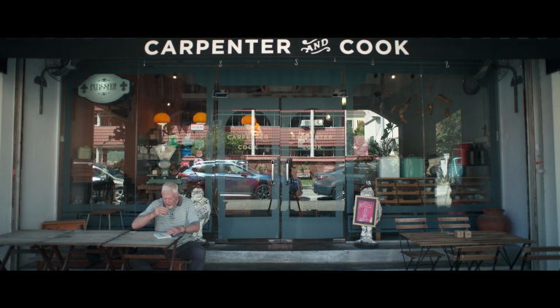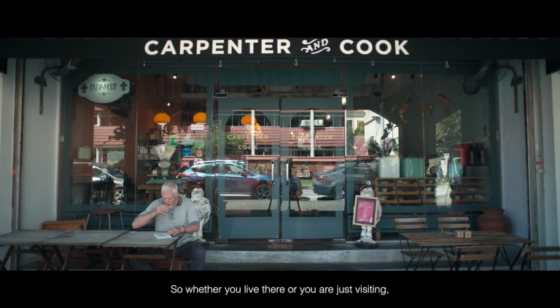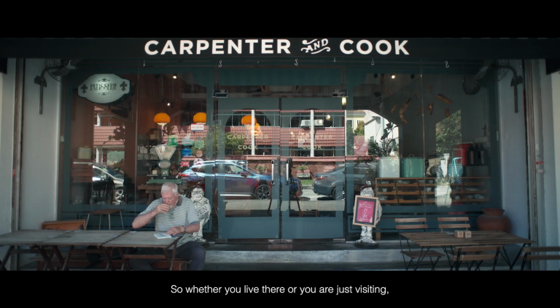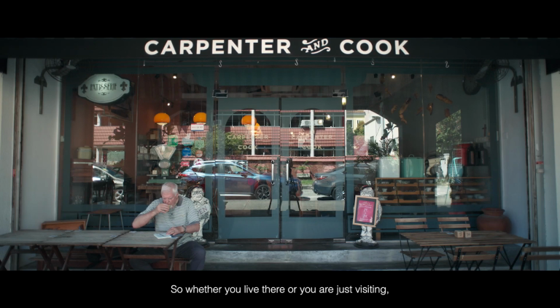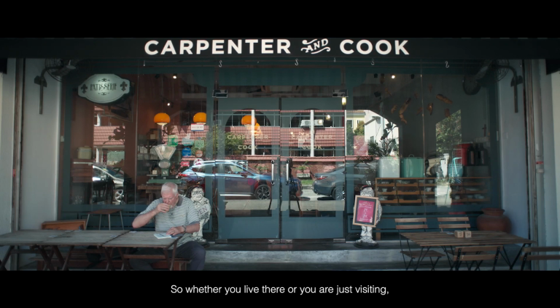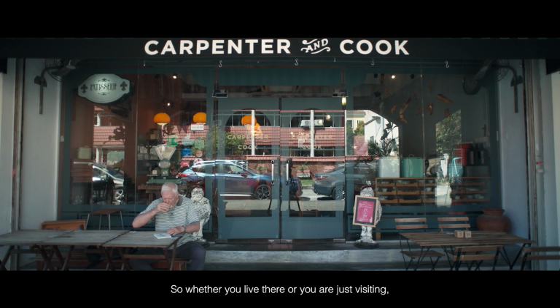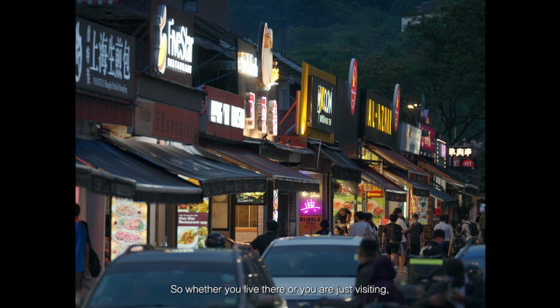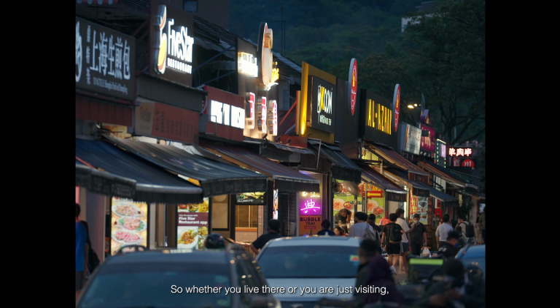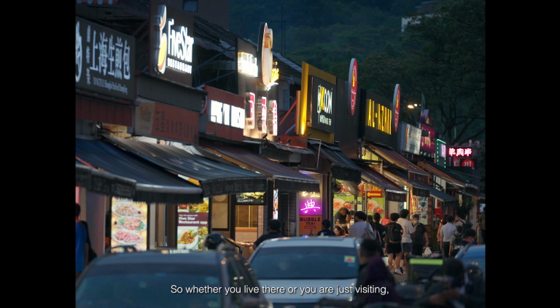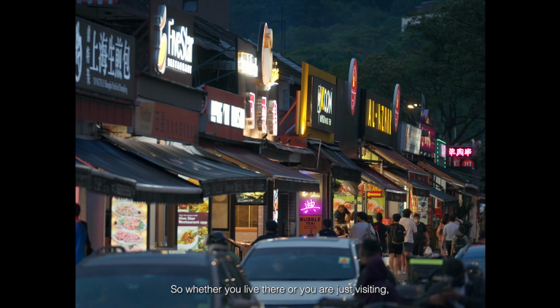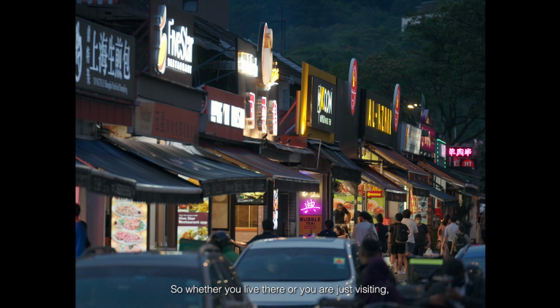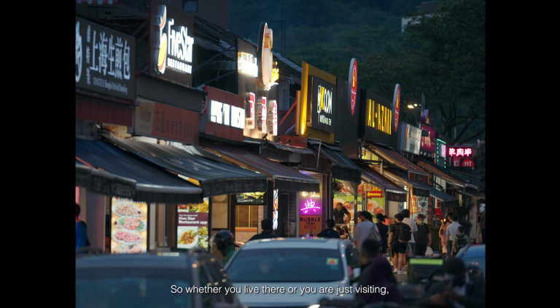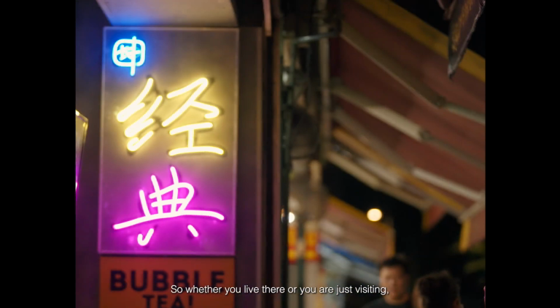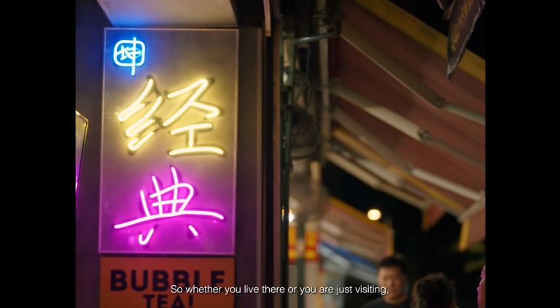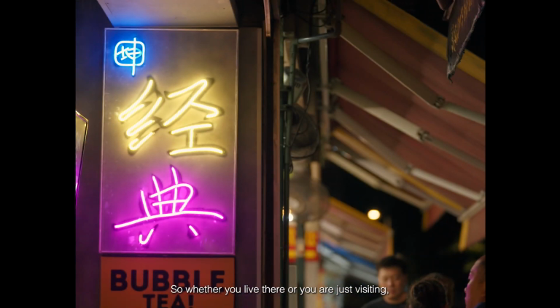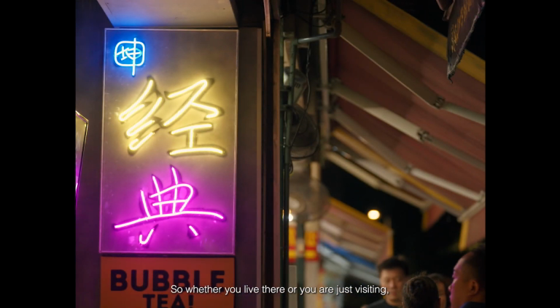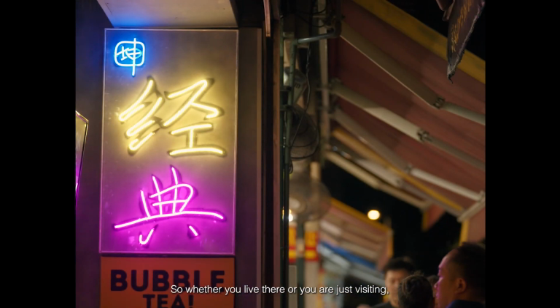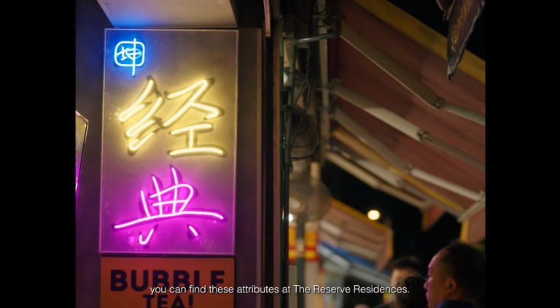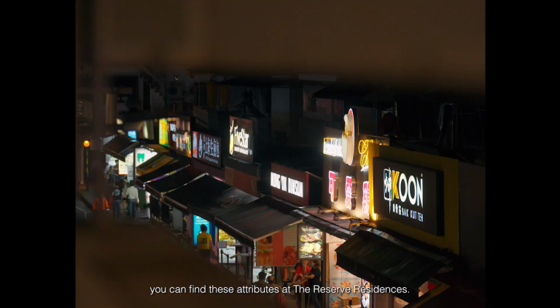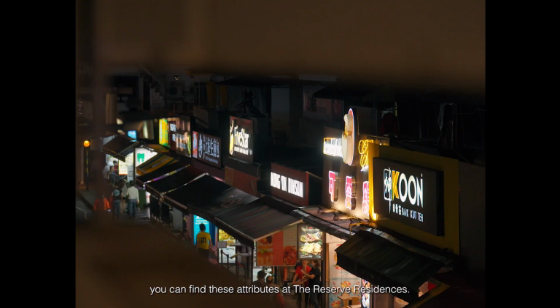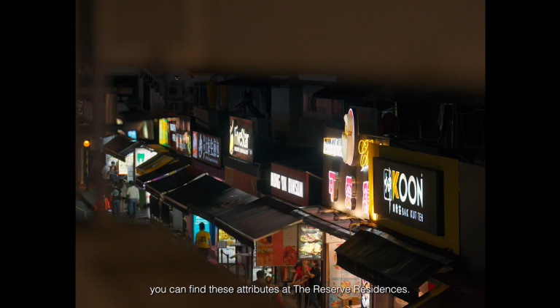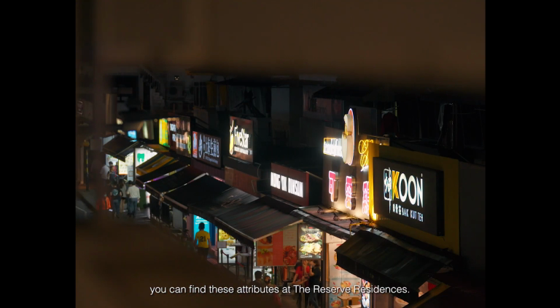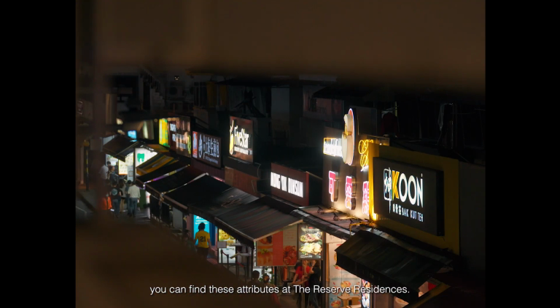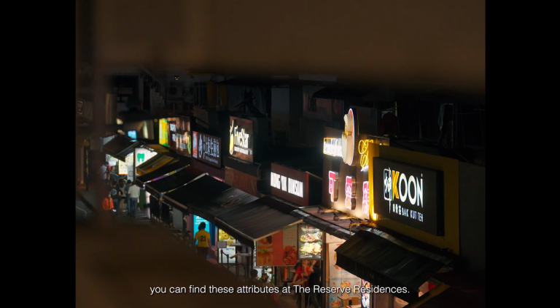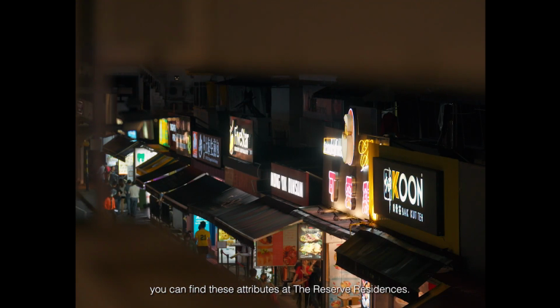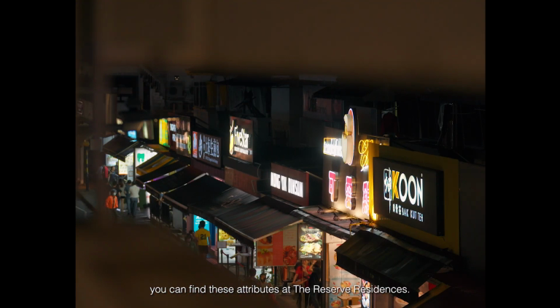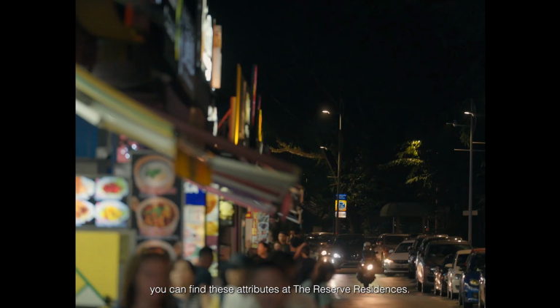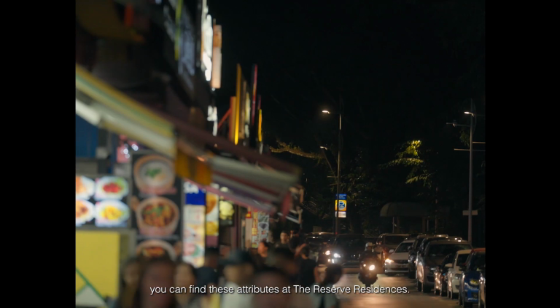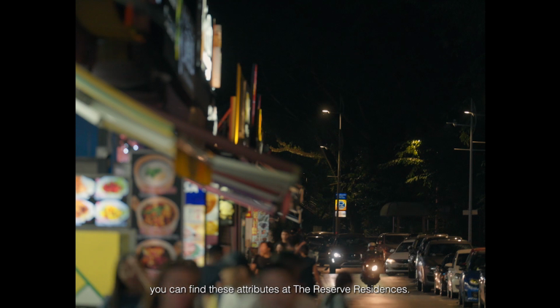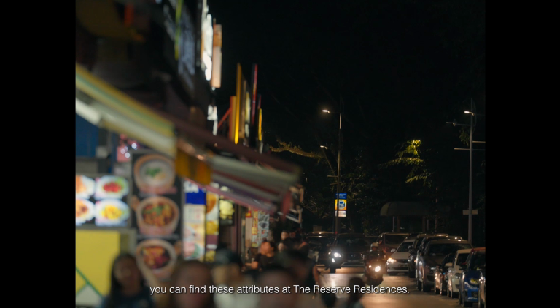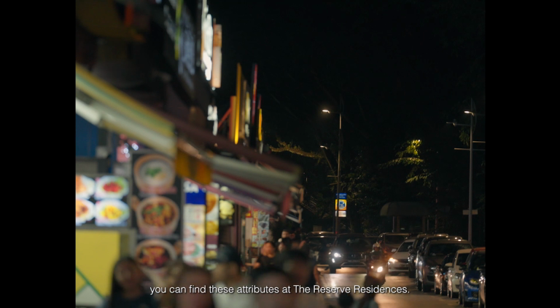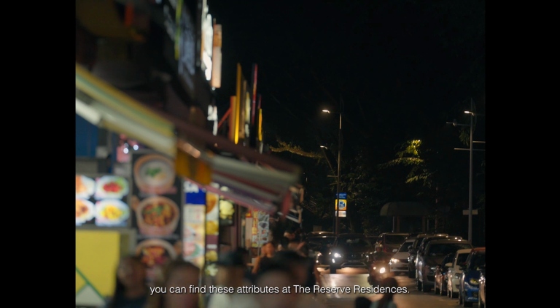So whether you live there or you are just visiting, you can find these attributes at the Reserve Residences.